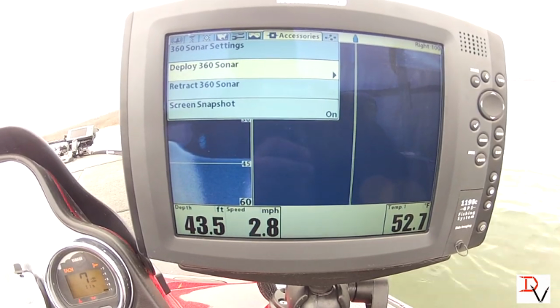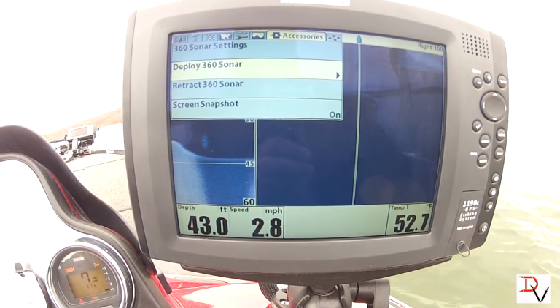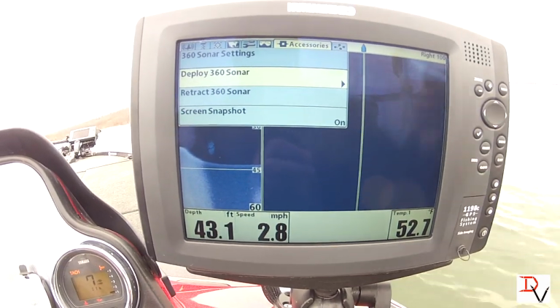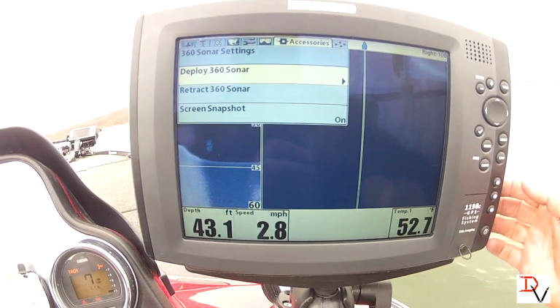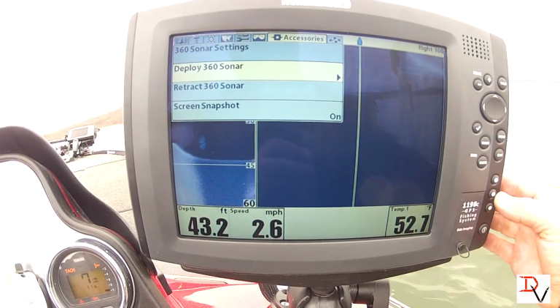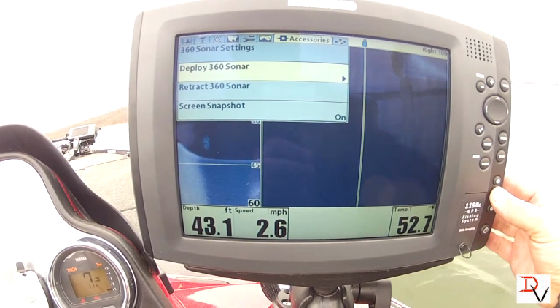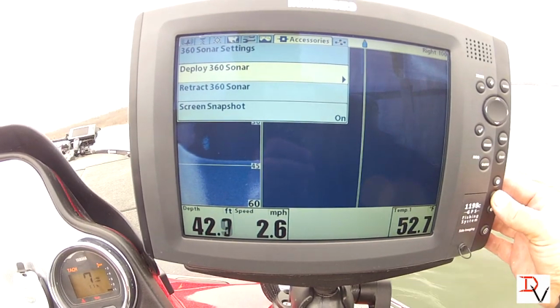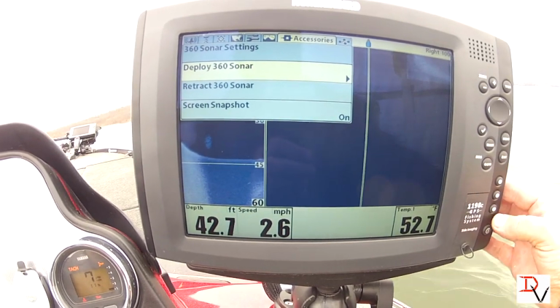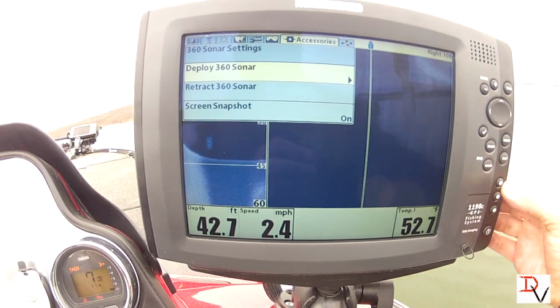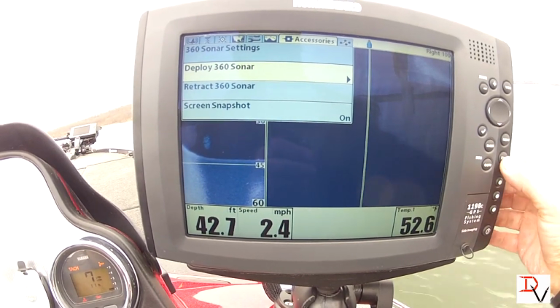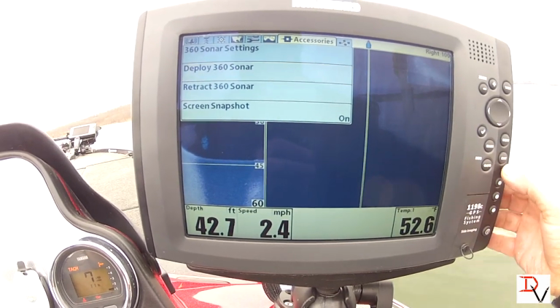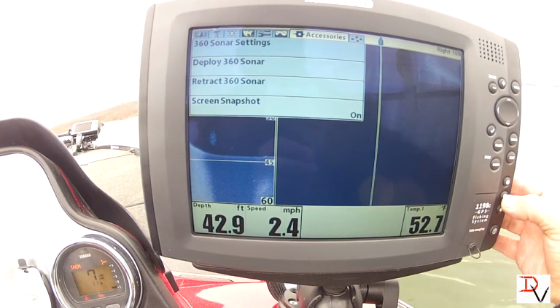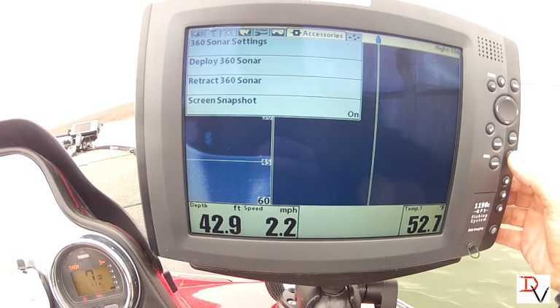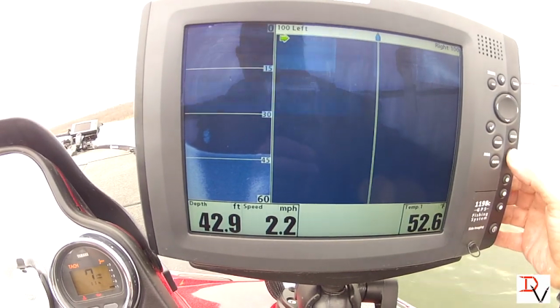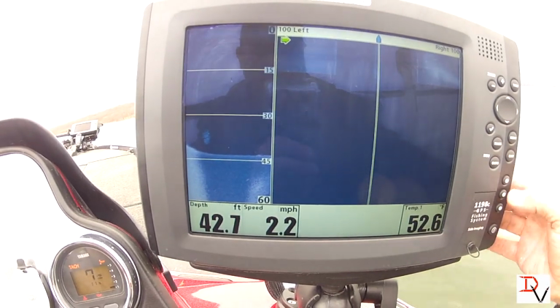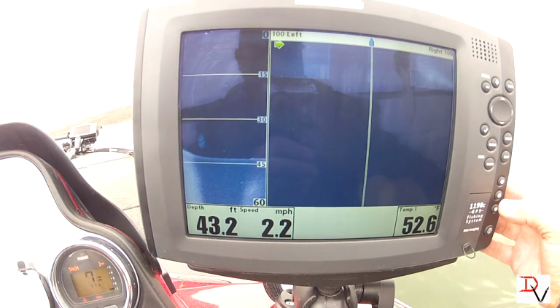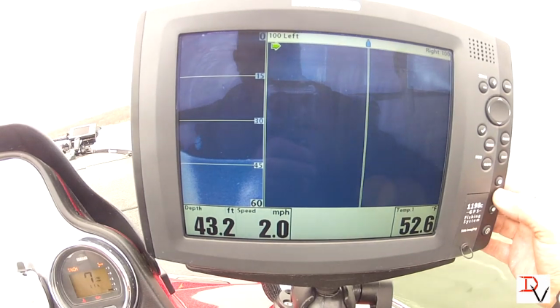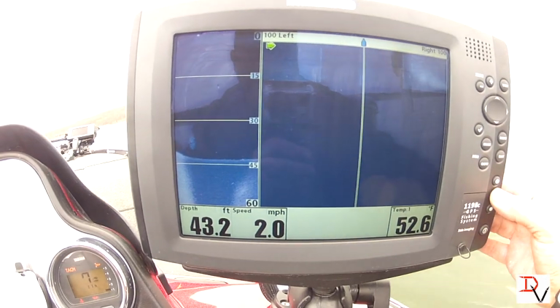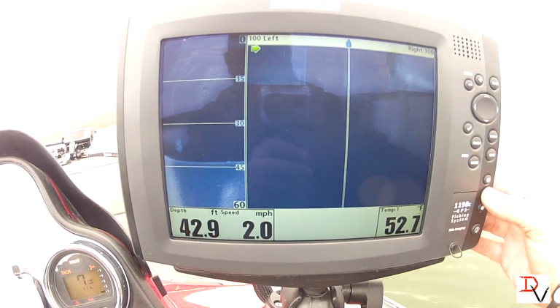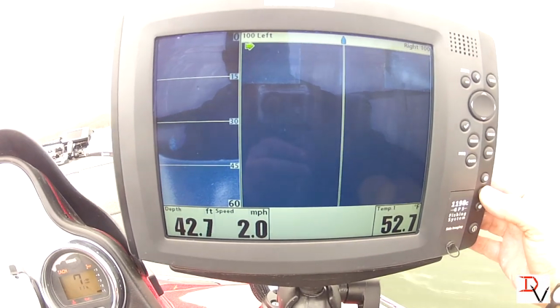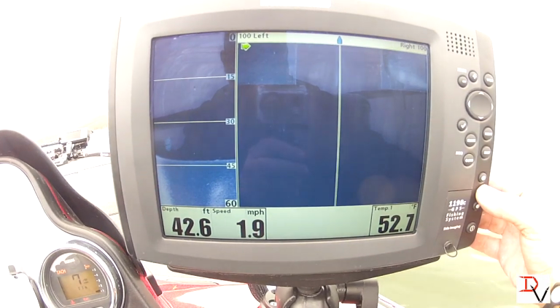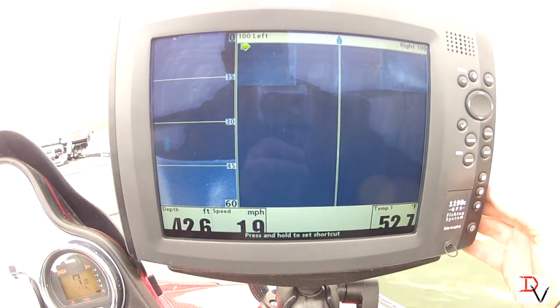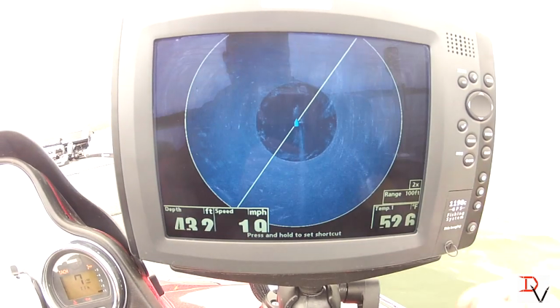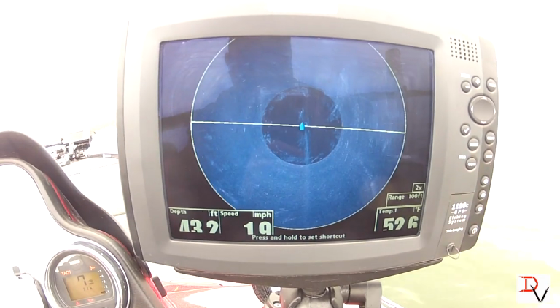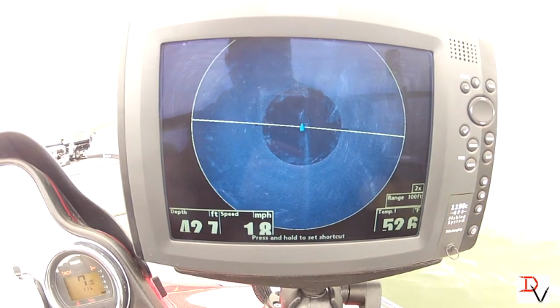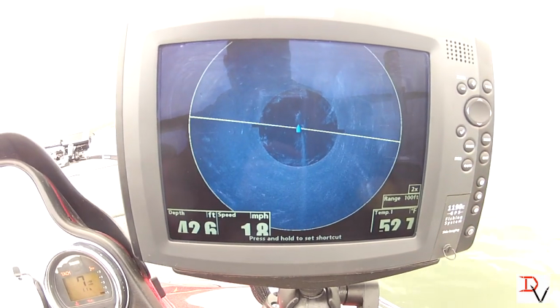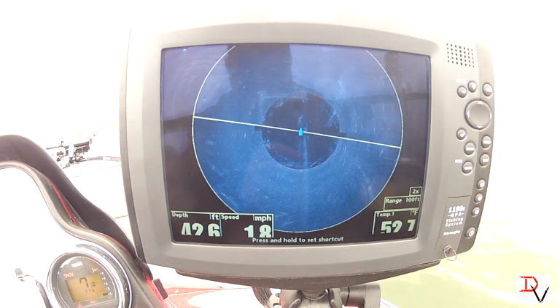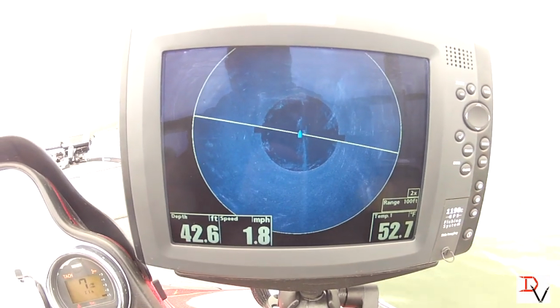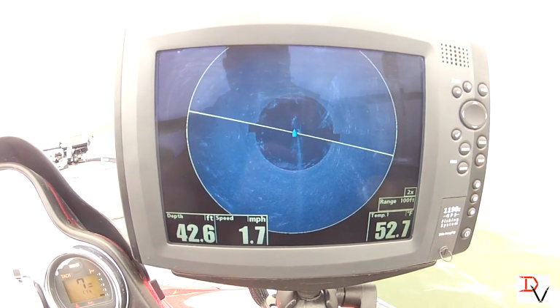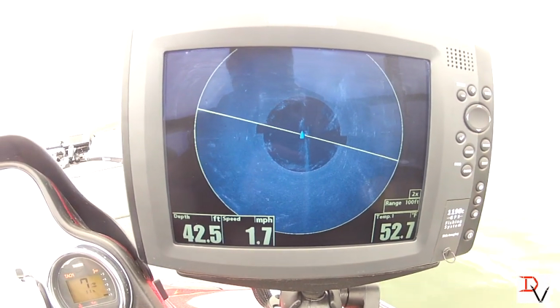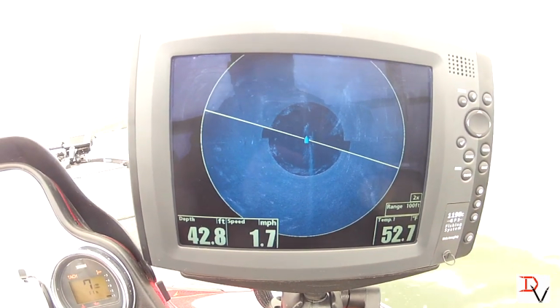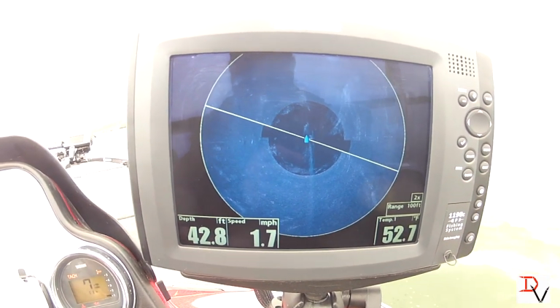Our 360 imaging is deployed. I have it set on a preset hotkey, and there it is.